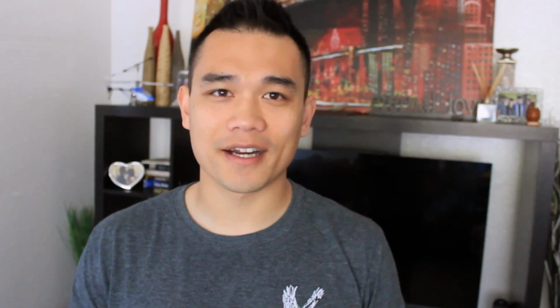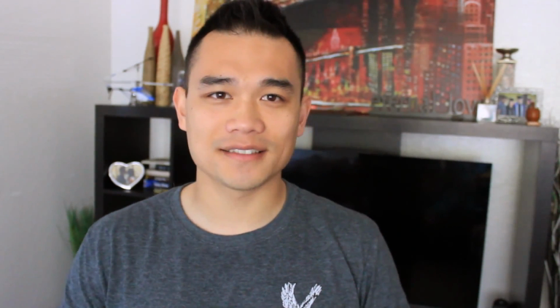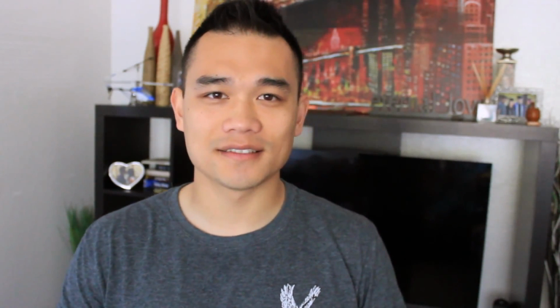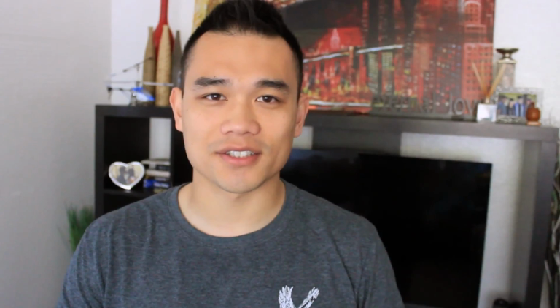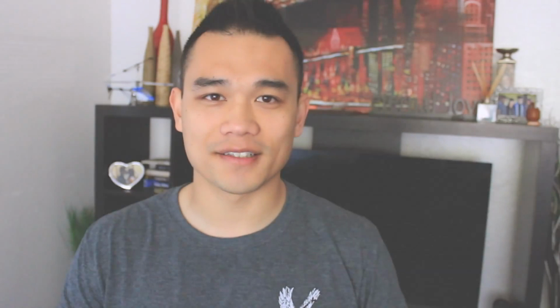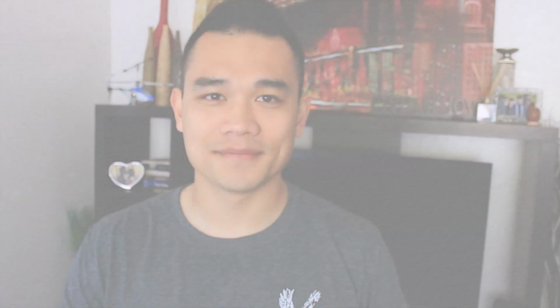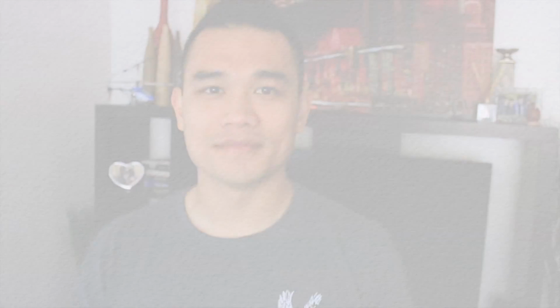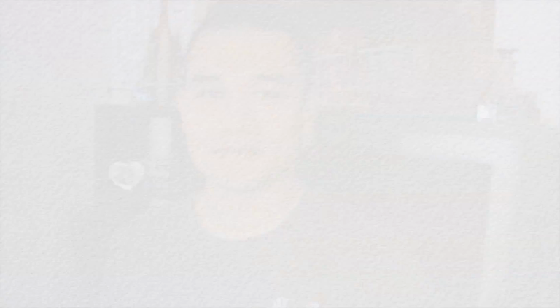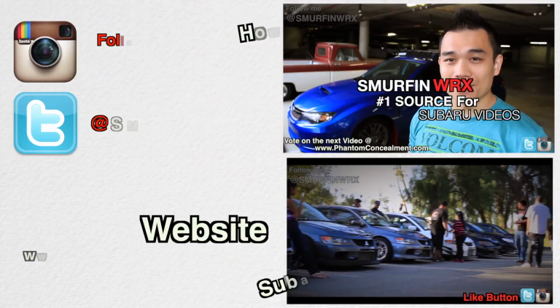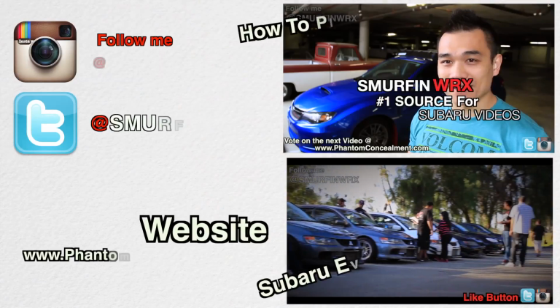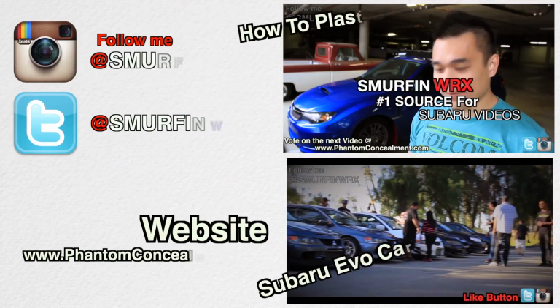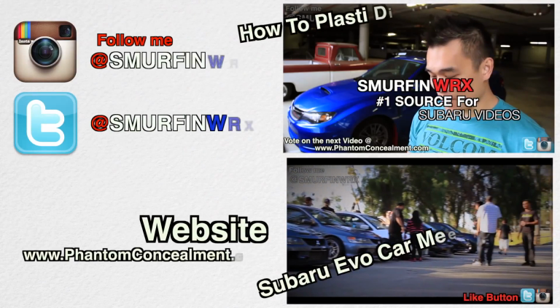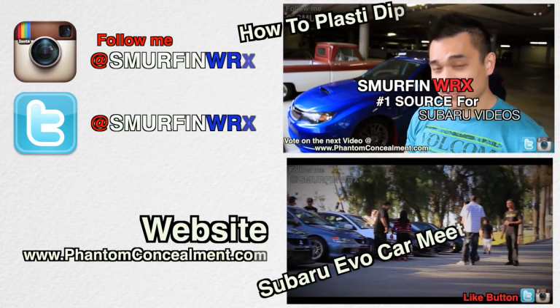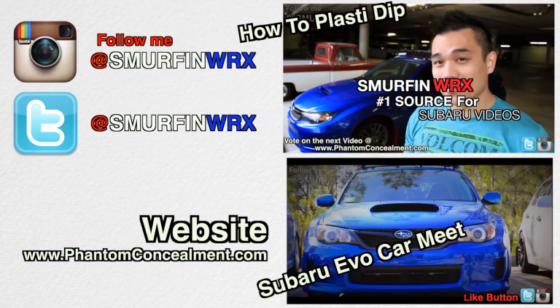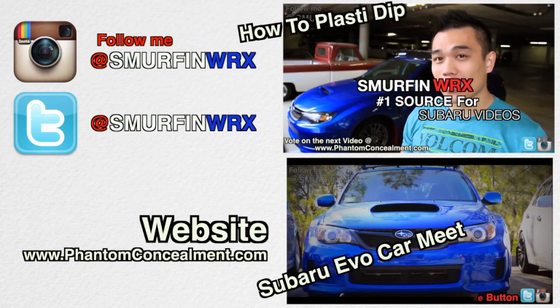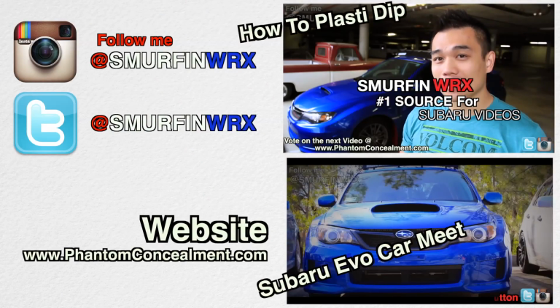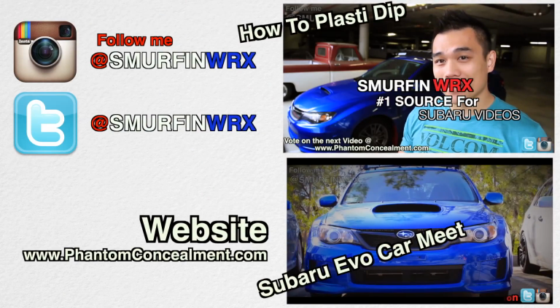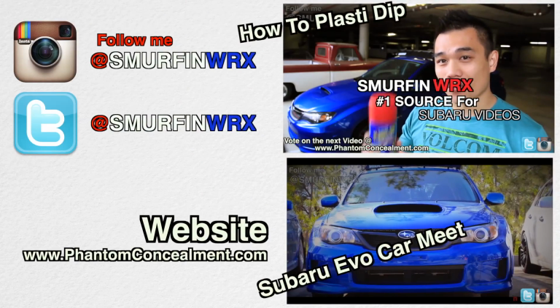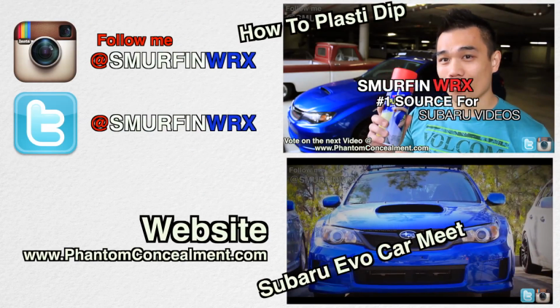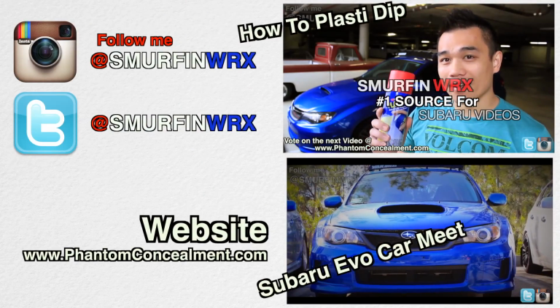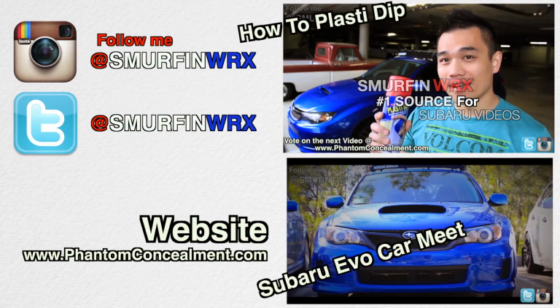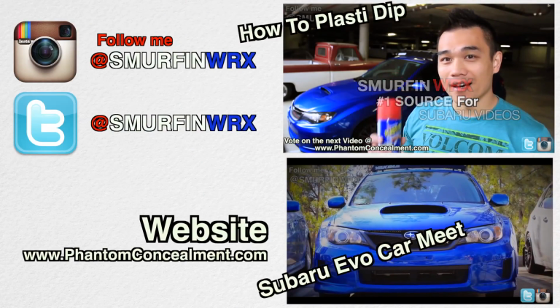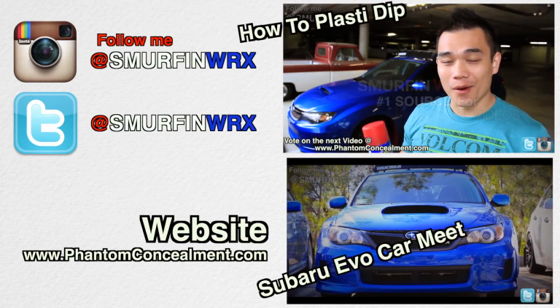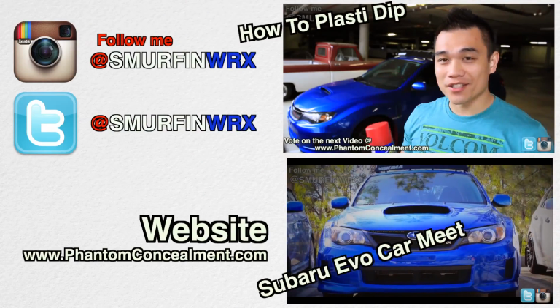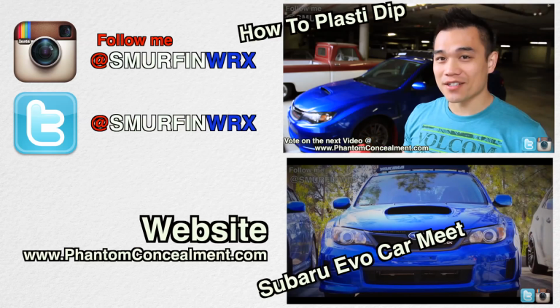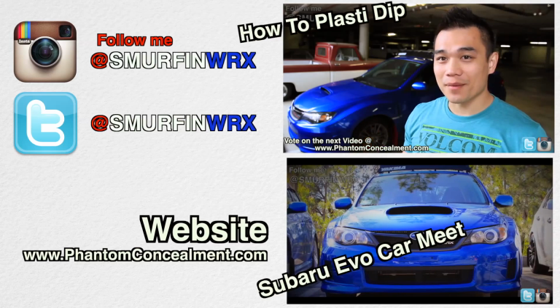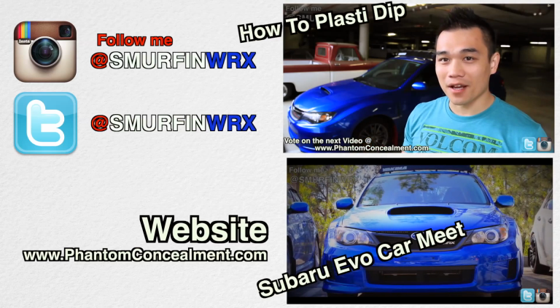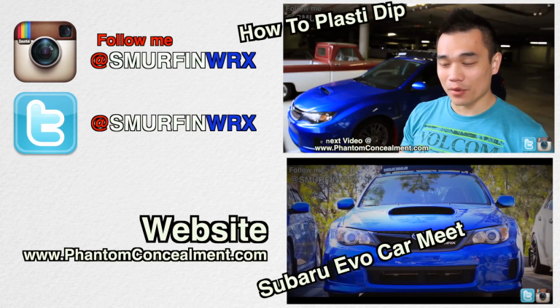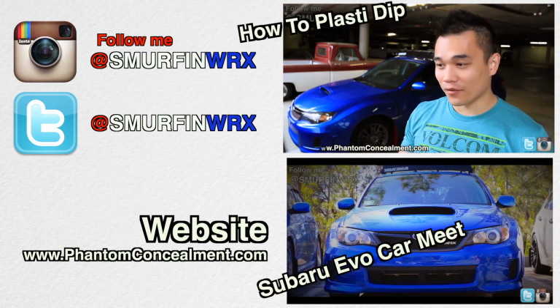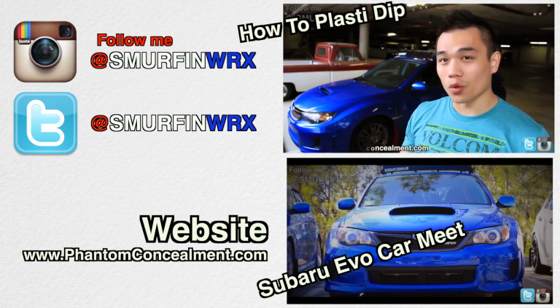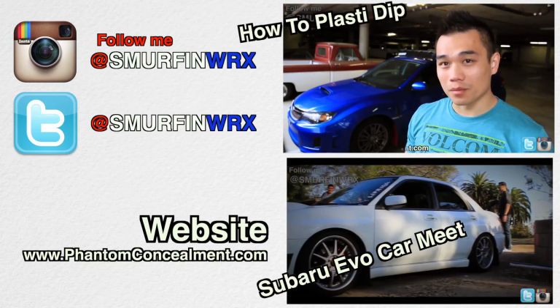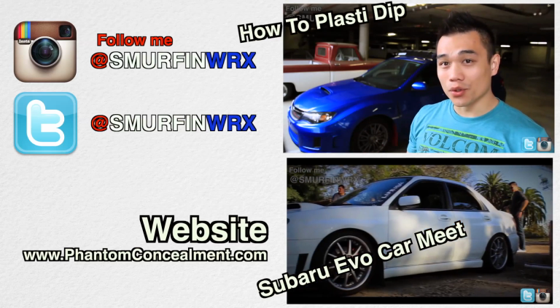All right guys, talk to you later. It's the Plasti Dip video, but instead of doing gold, I'm going to be doing red. I wanted to change it up — a lot of people are having gold with blue.